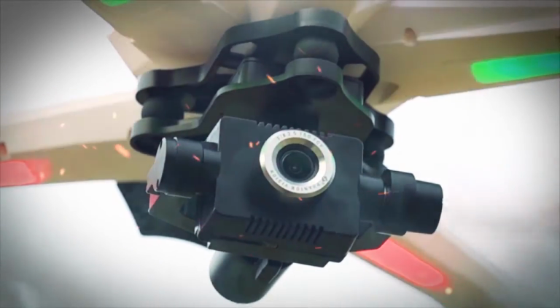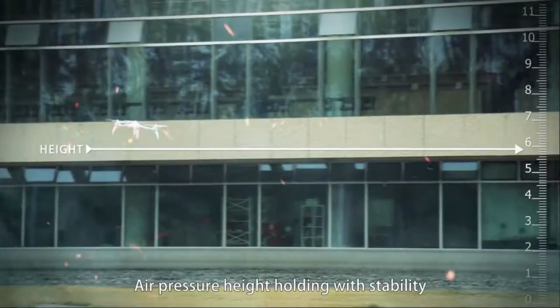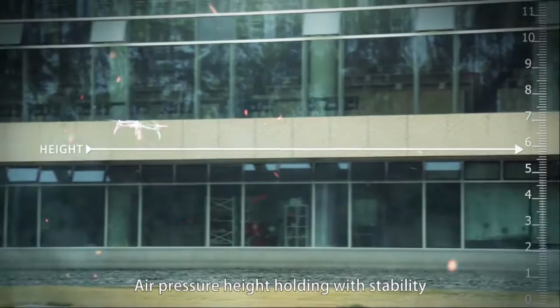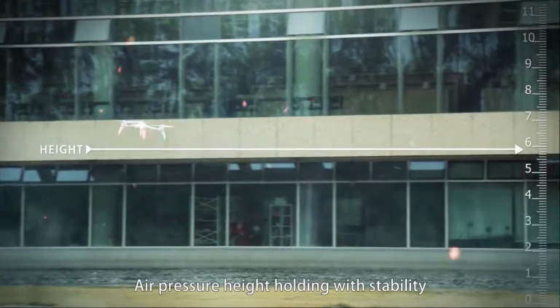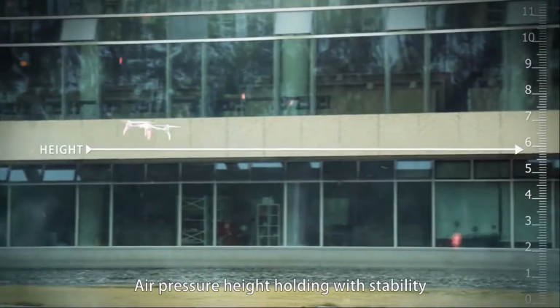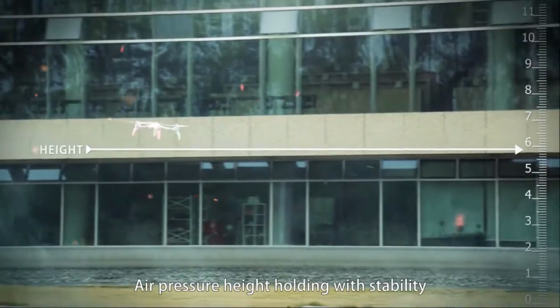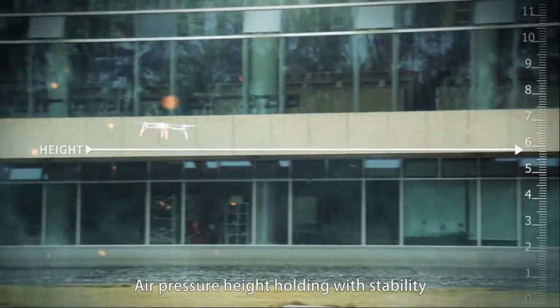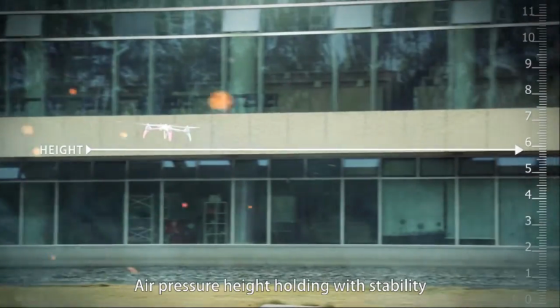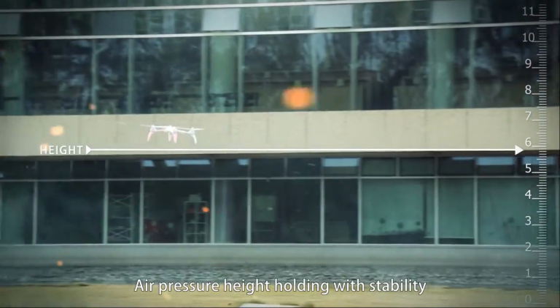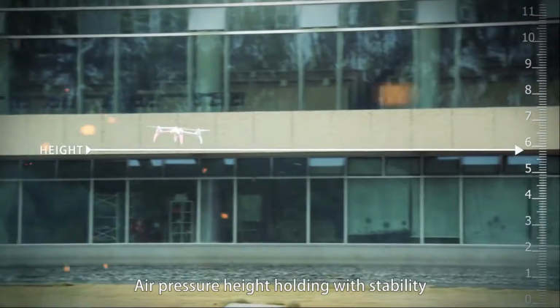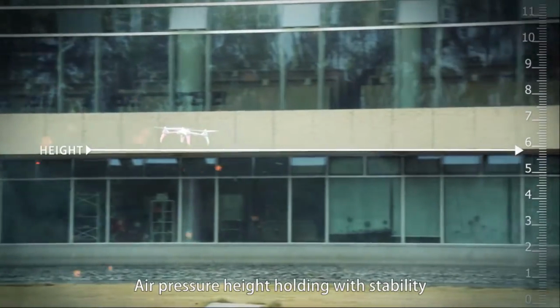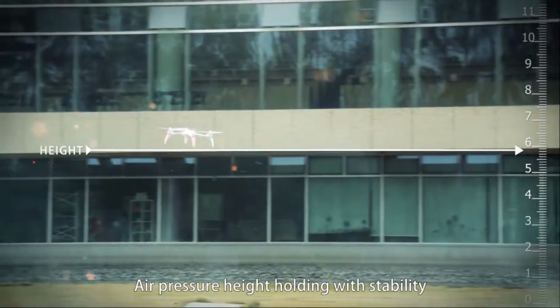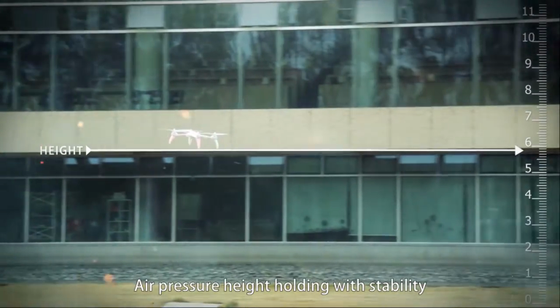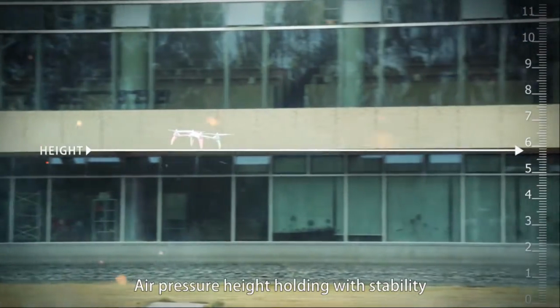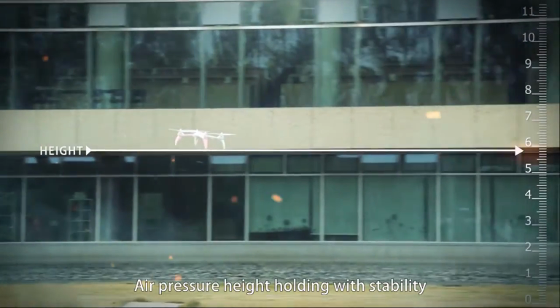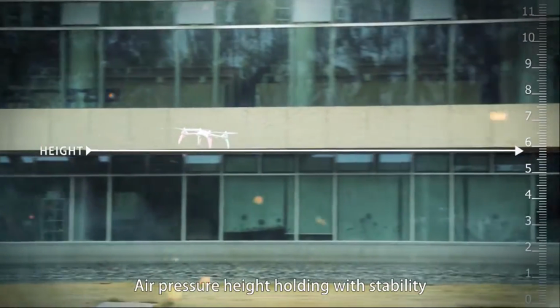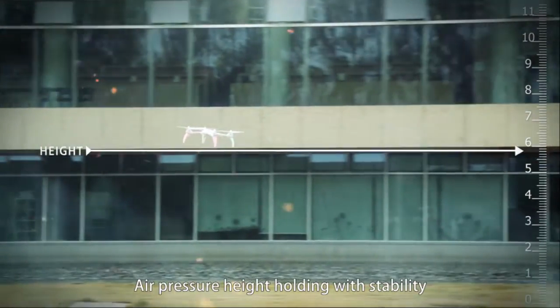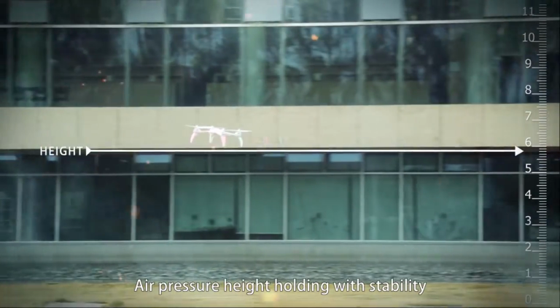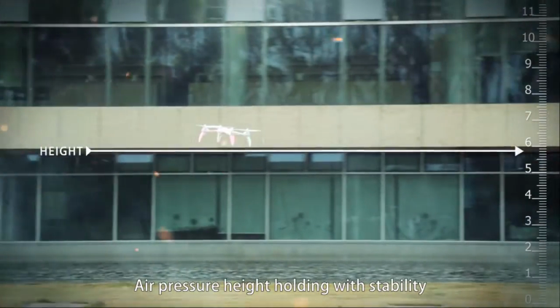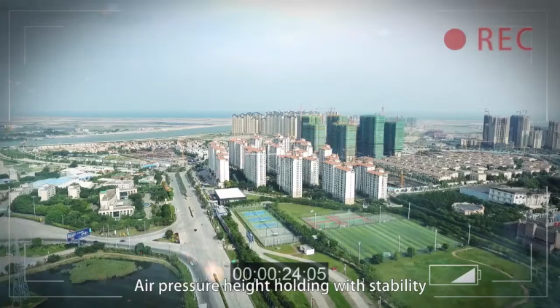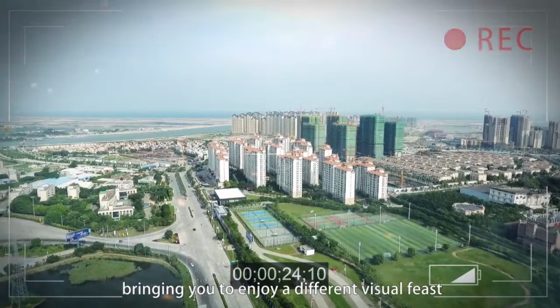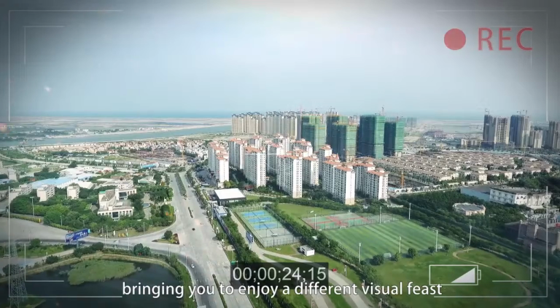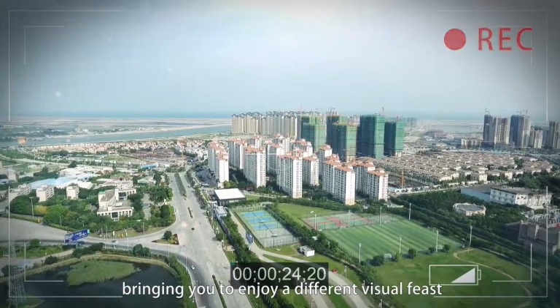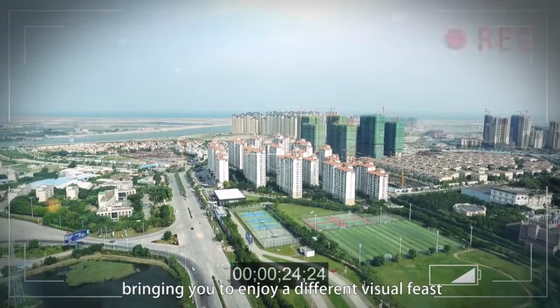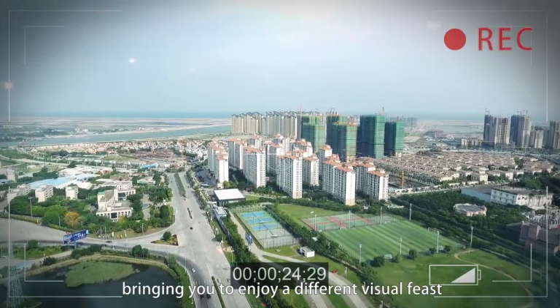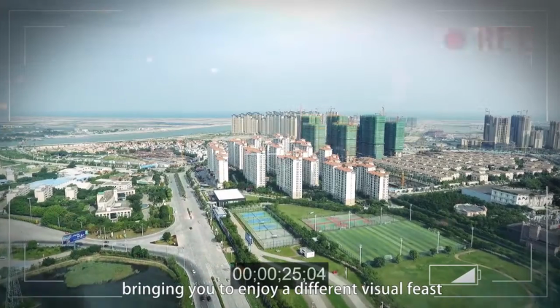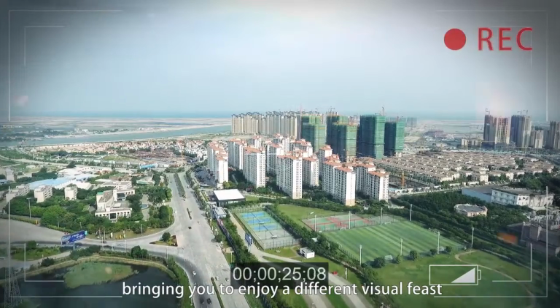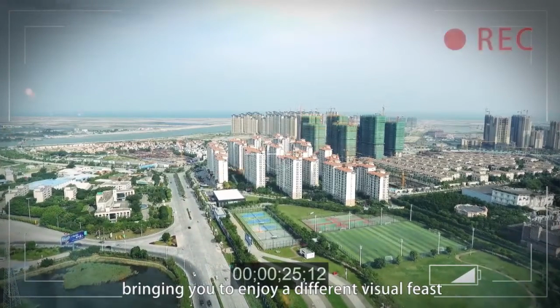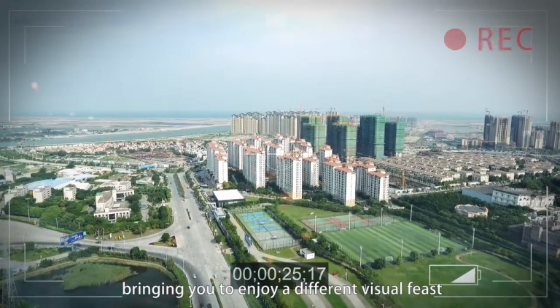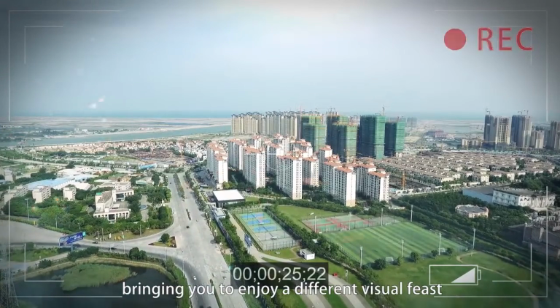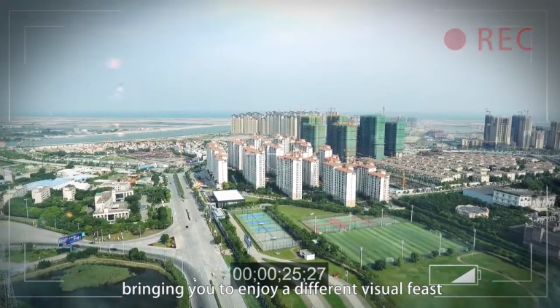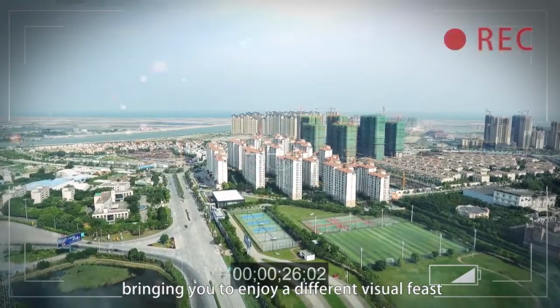Air pressure height holding with stability, bringing you to enjoy a different visual feast.